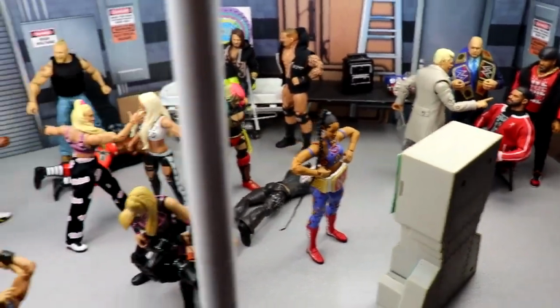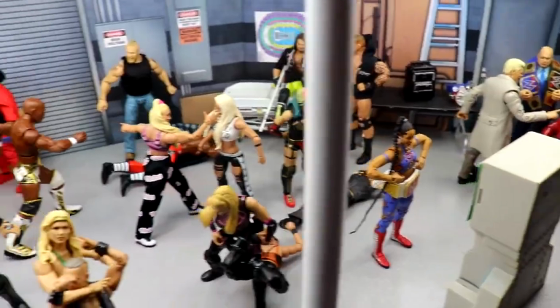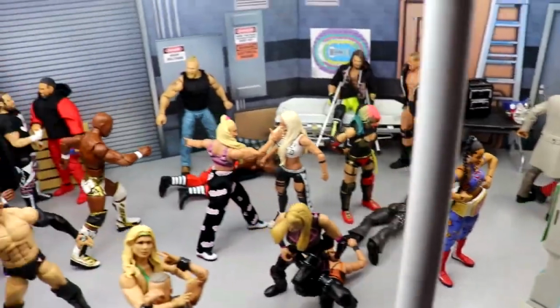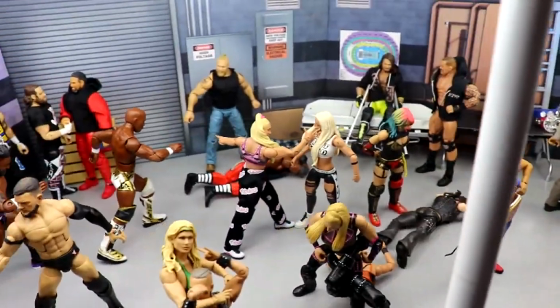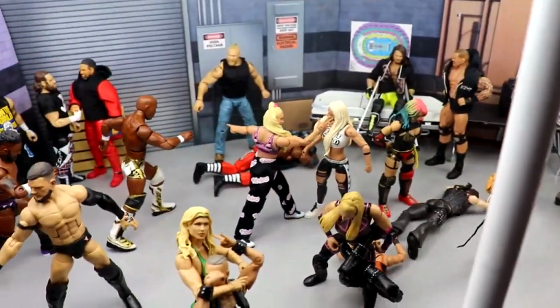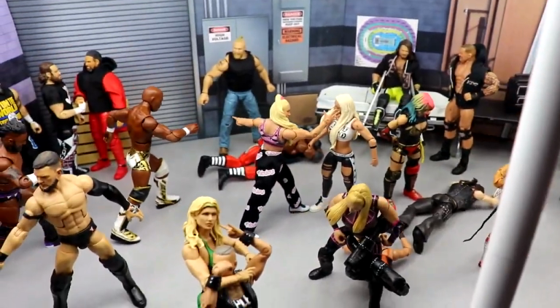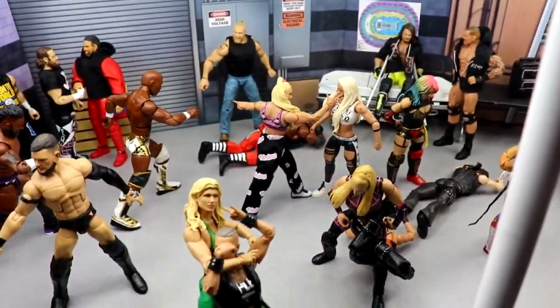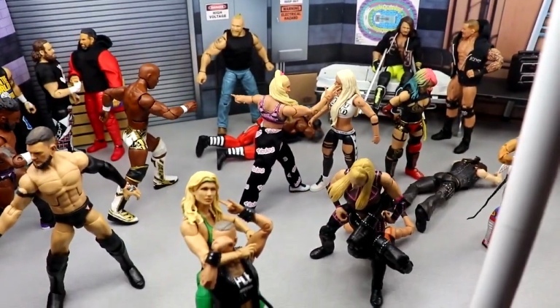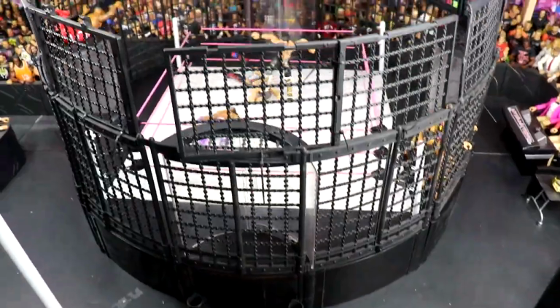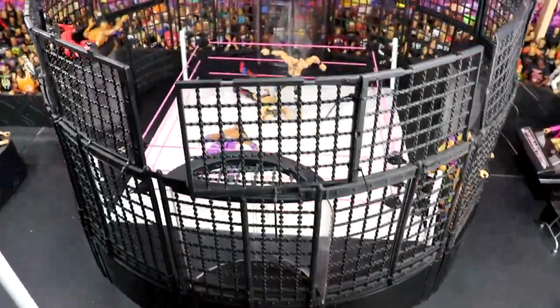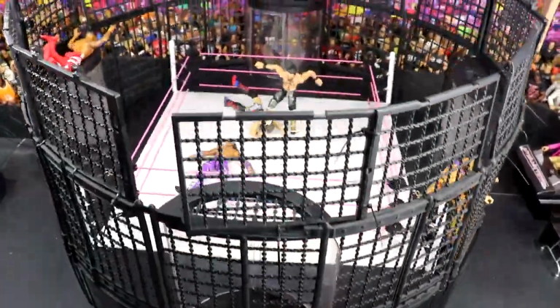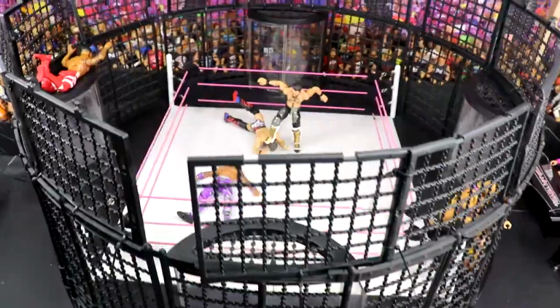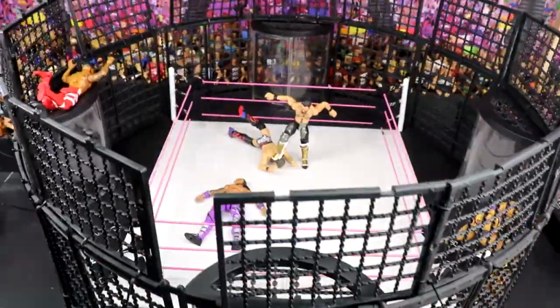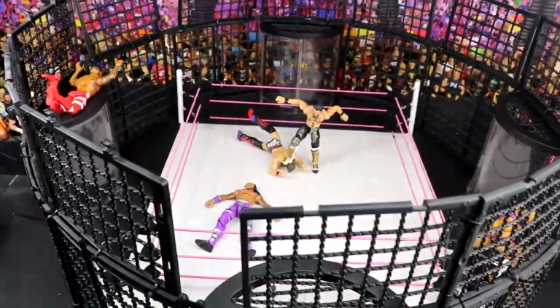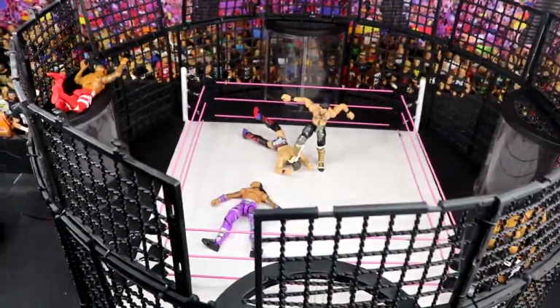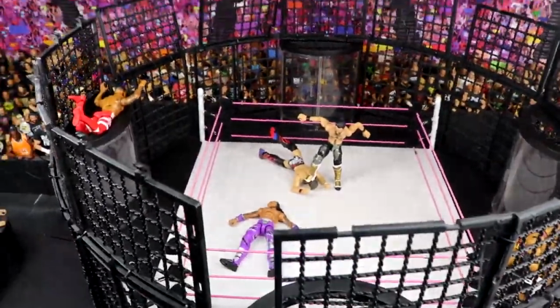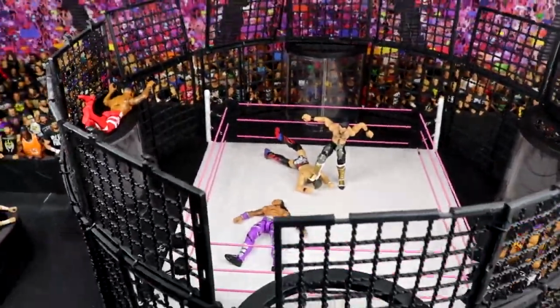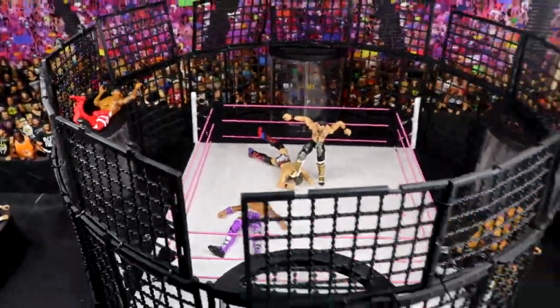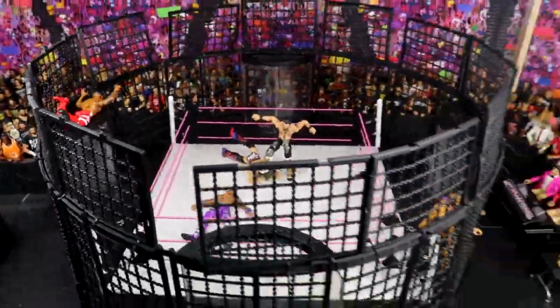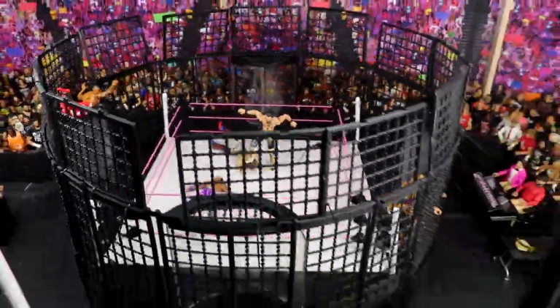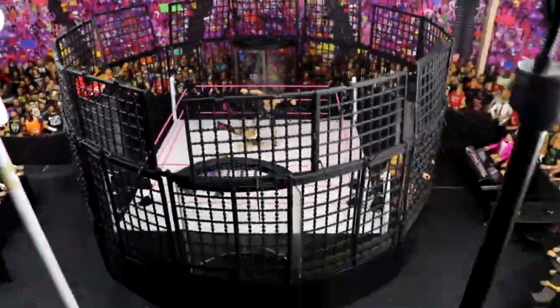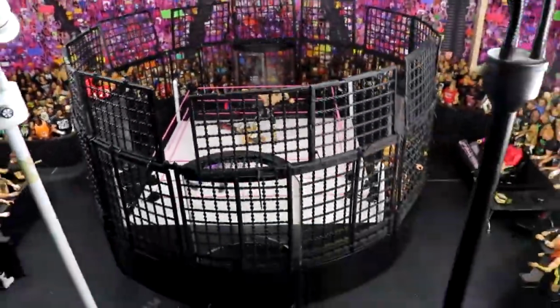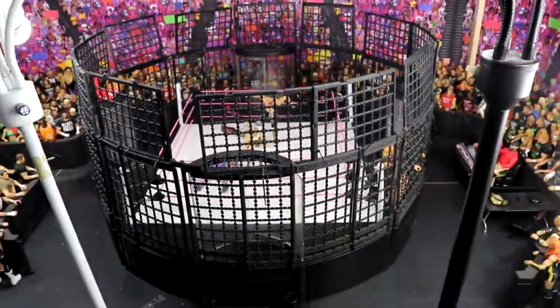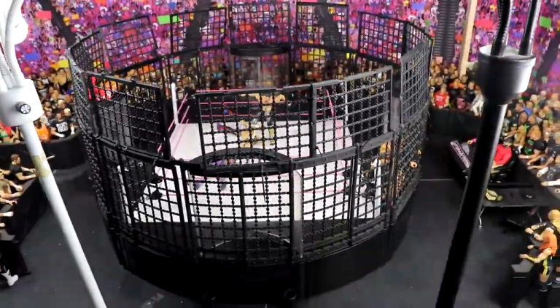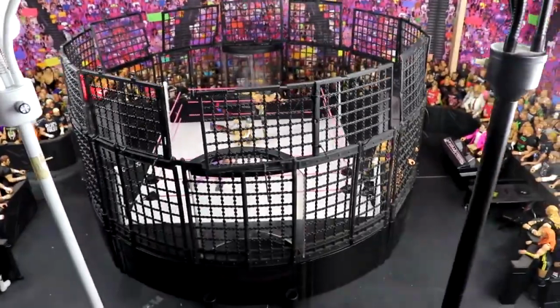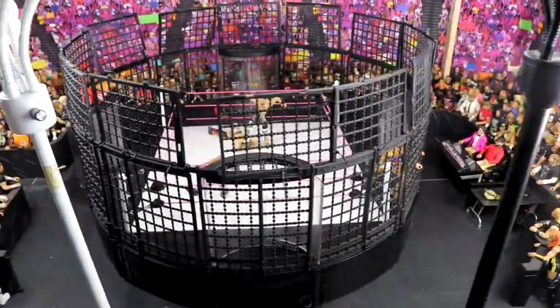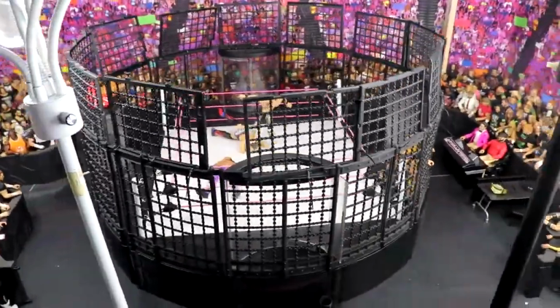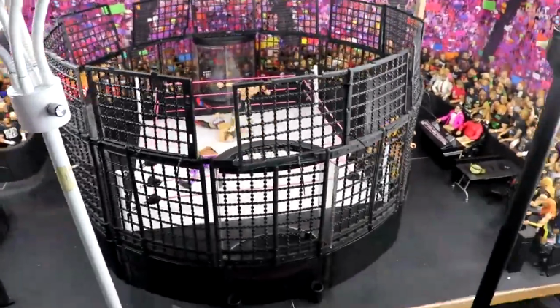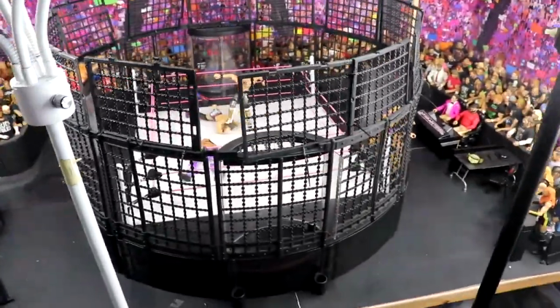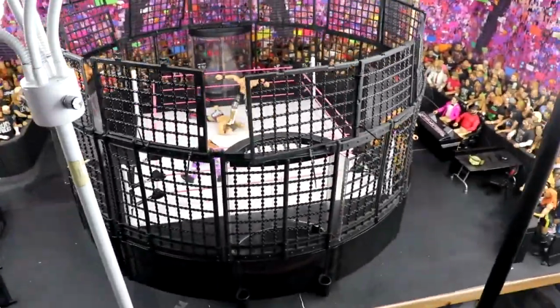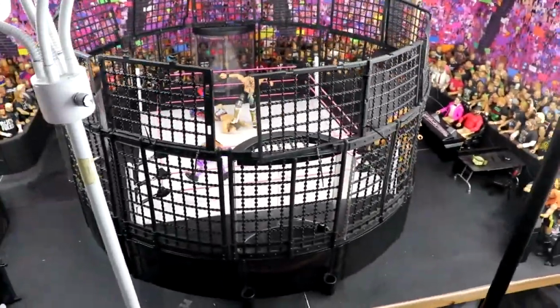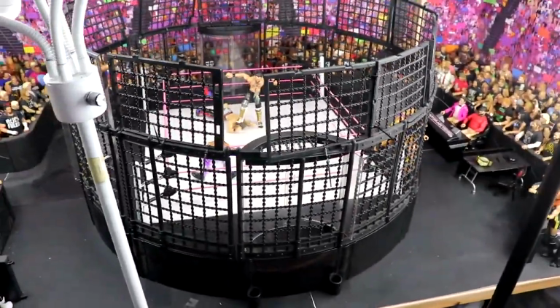Here we are in the arena. We have the full Elimination Chamber set up — what a beautiful sight. It just brings back memories.